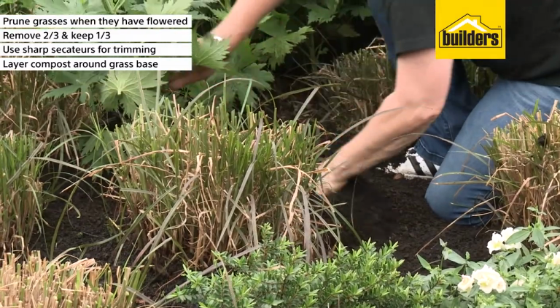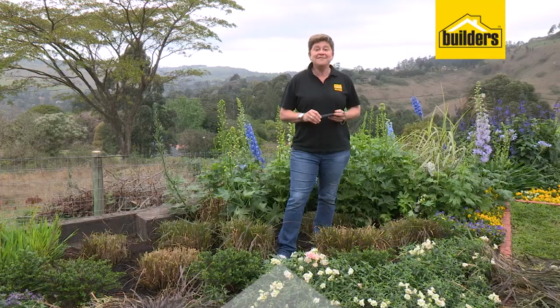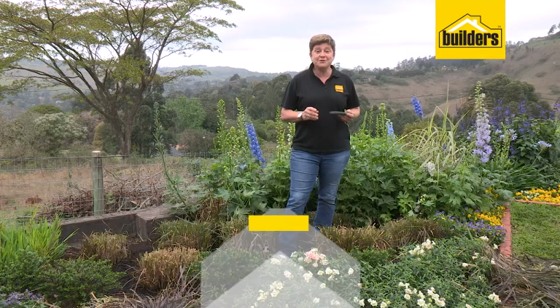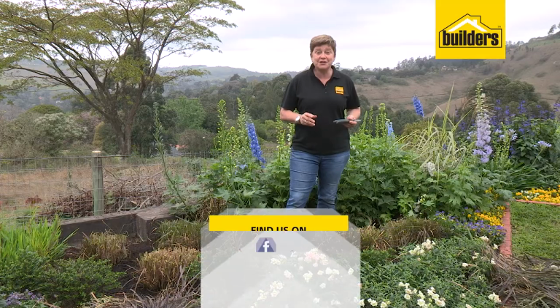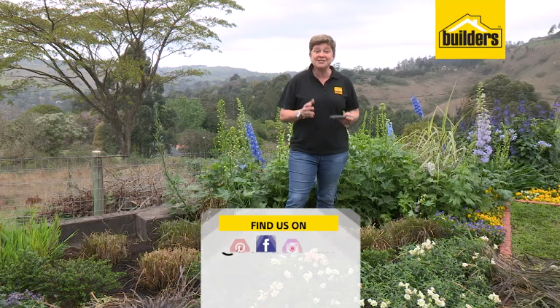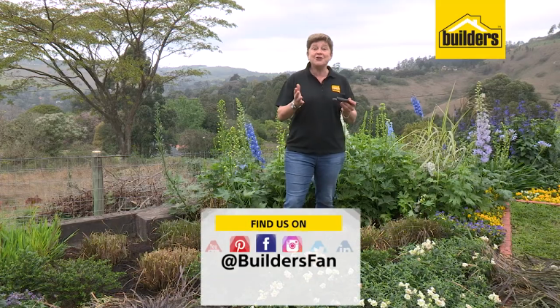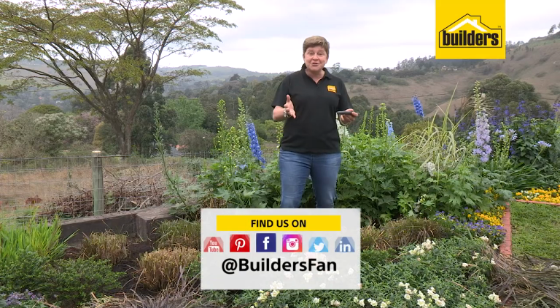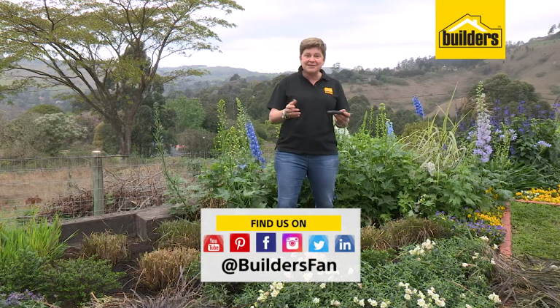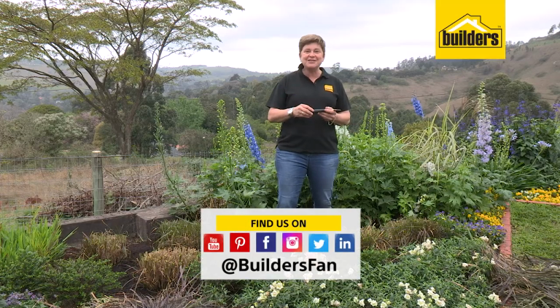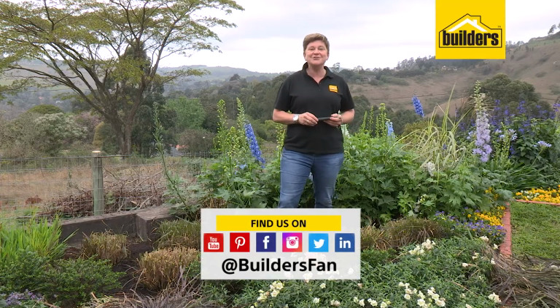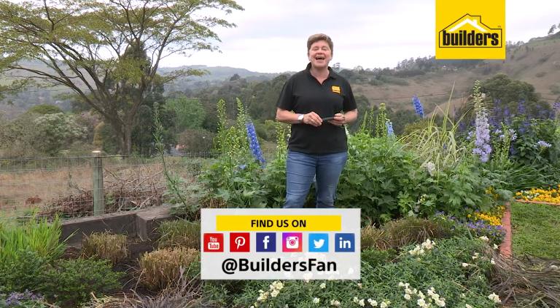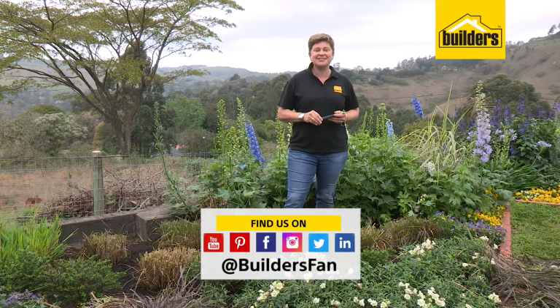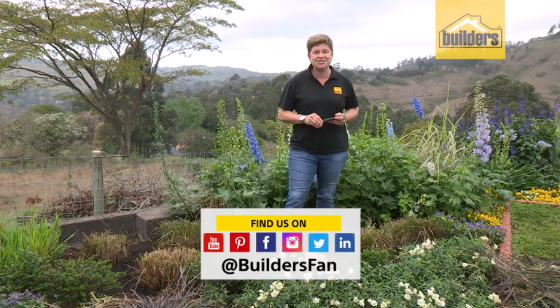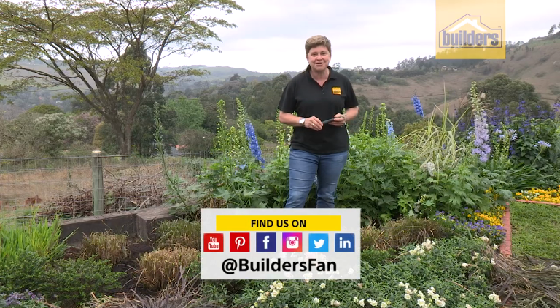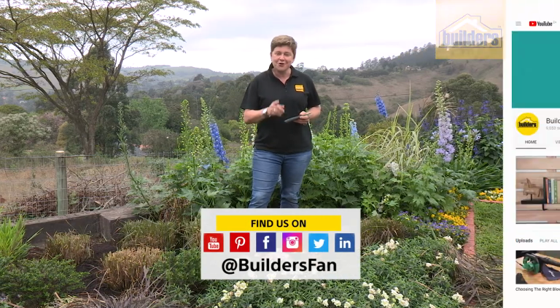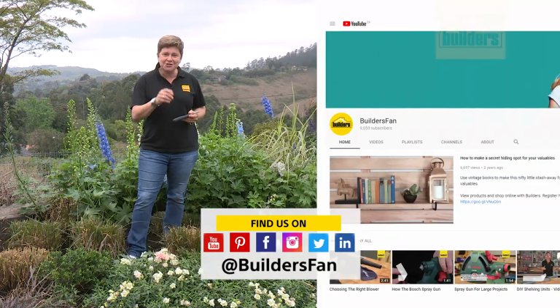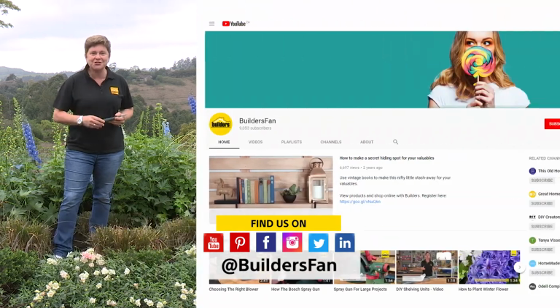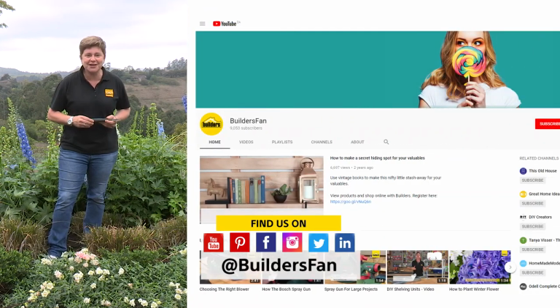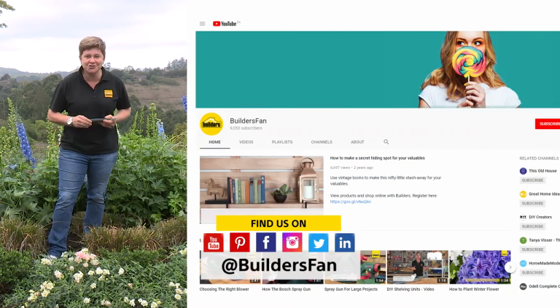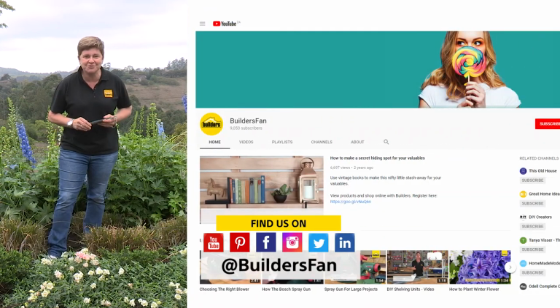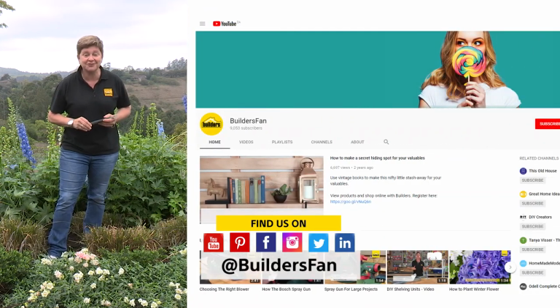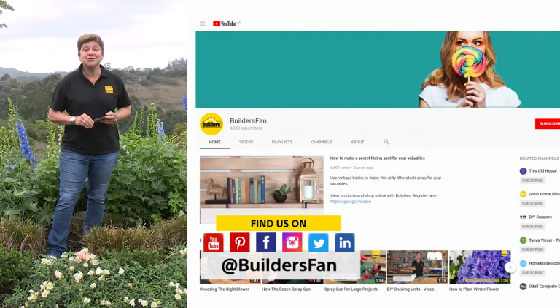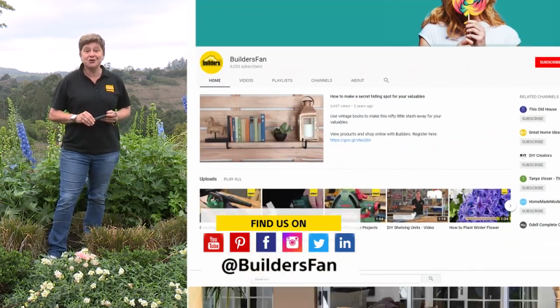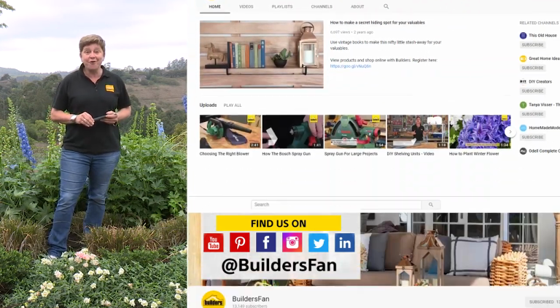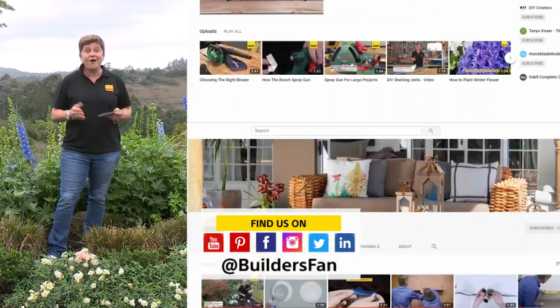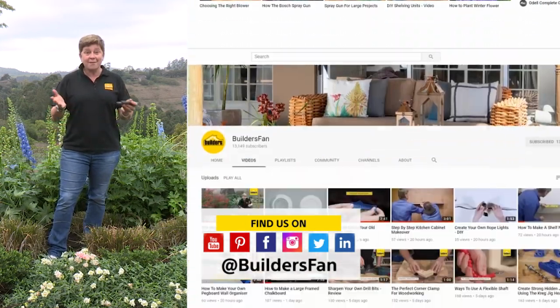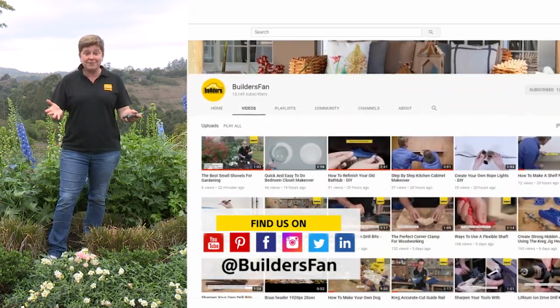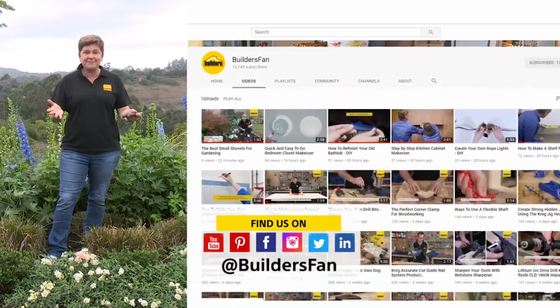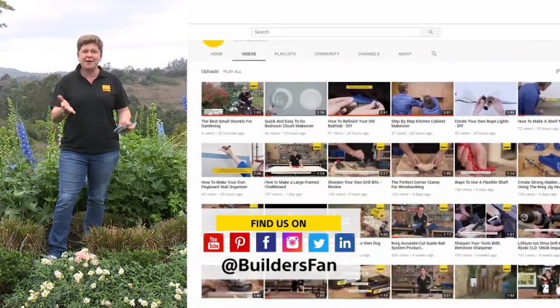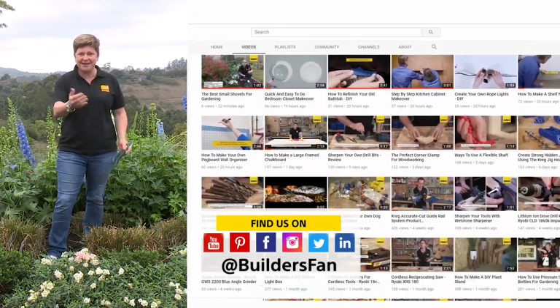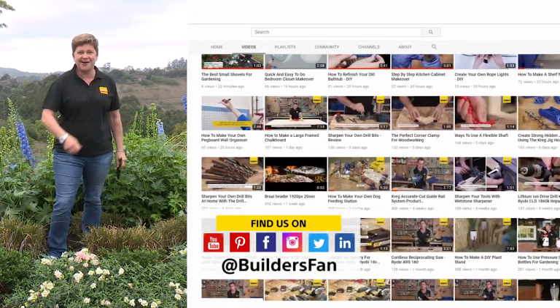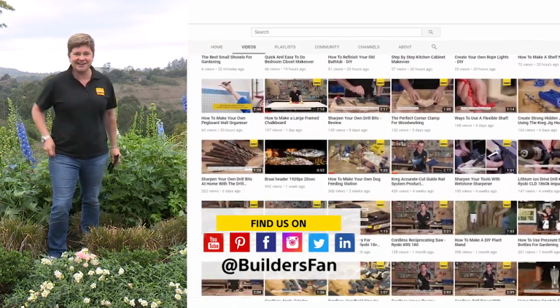If you enjoyed this and learned something new, like it, share it. Also go to our YouTube channel to learn more about becoming a better gardener.